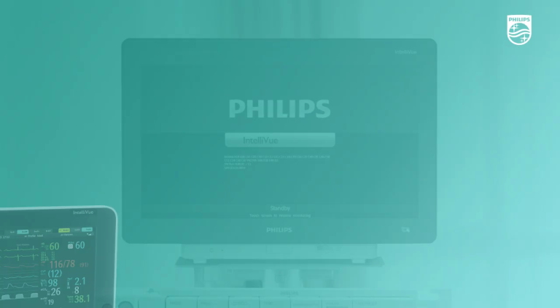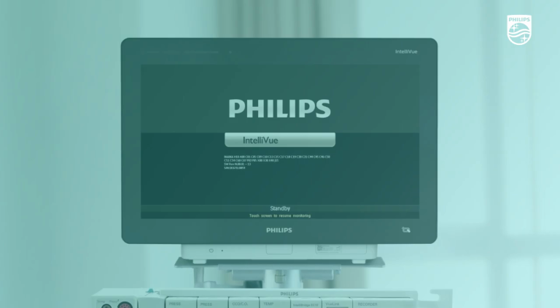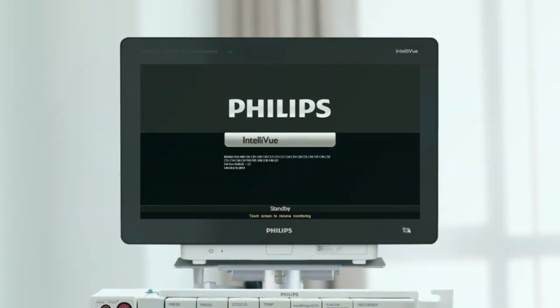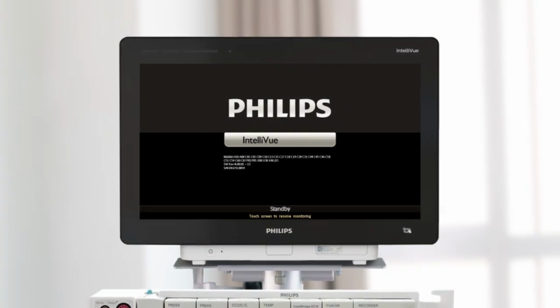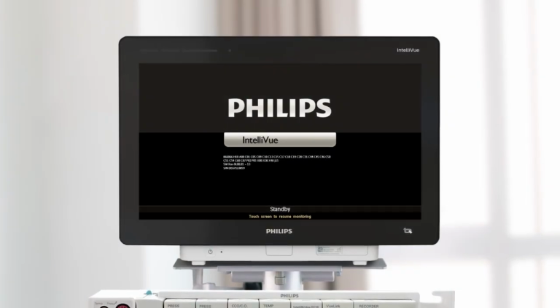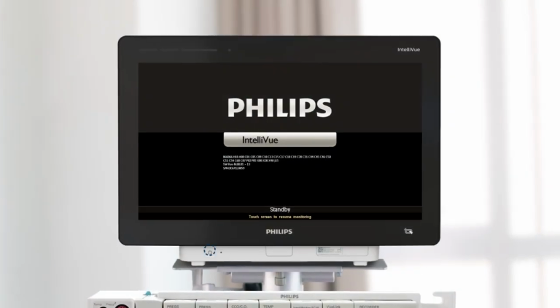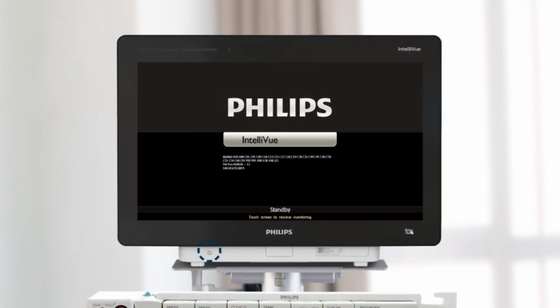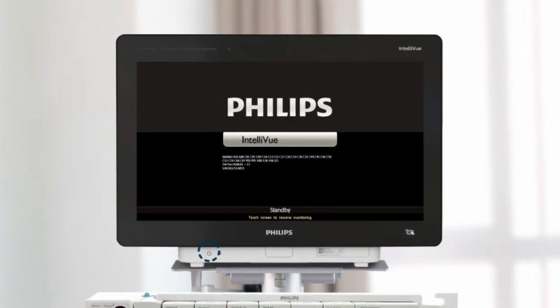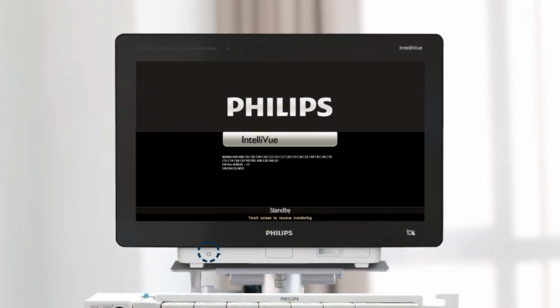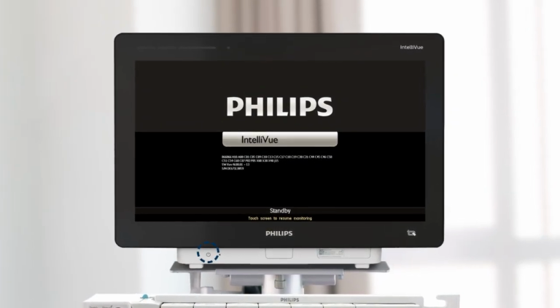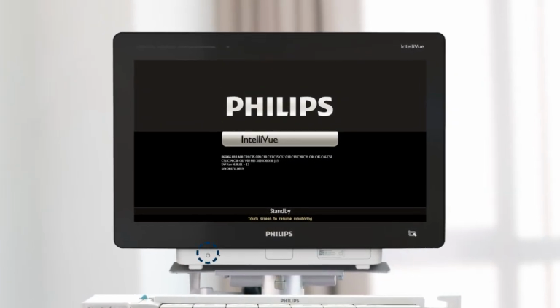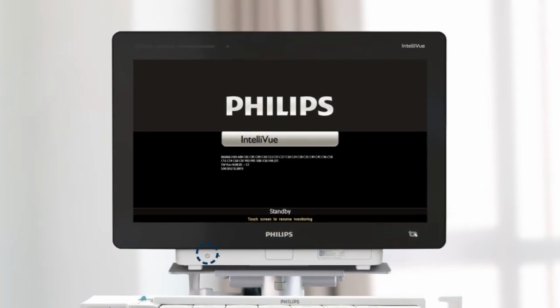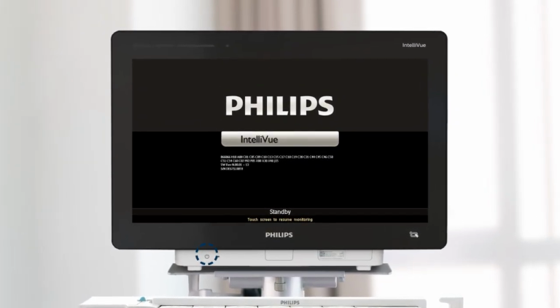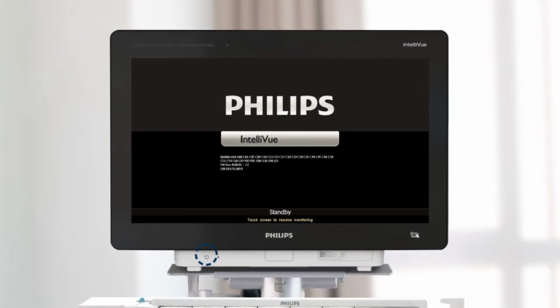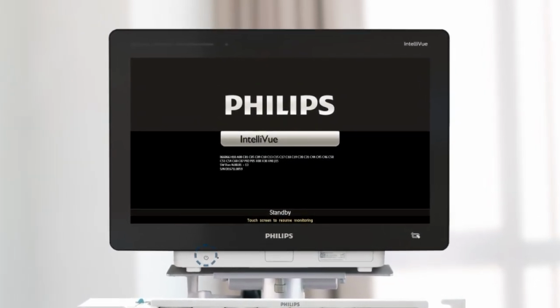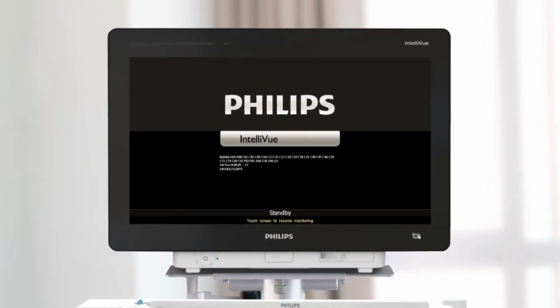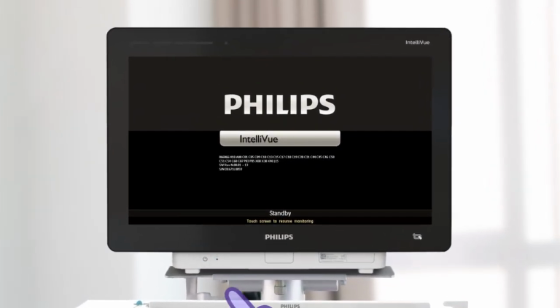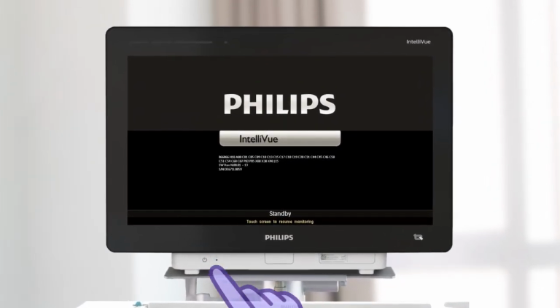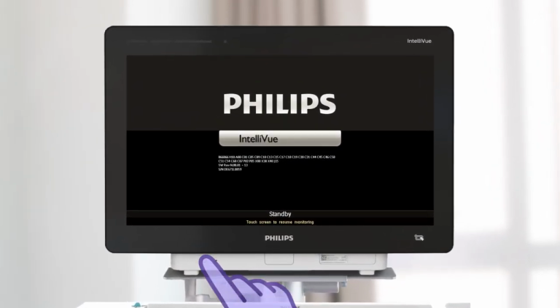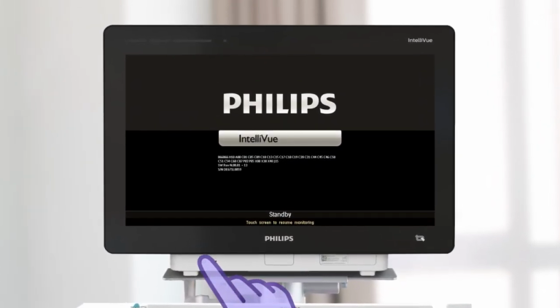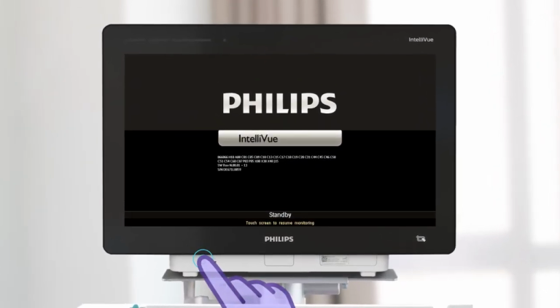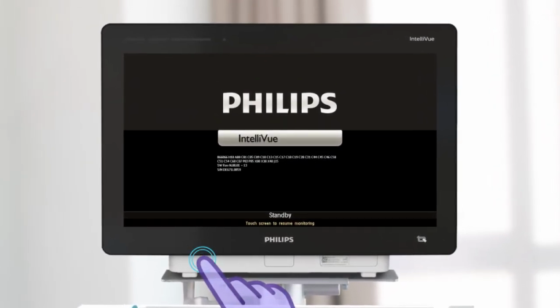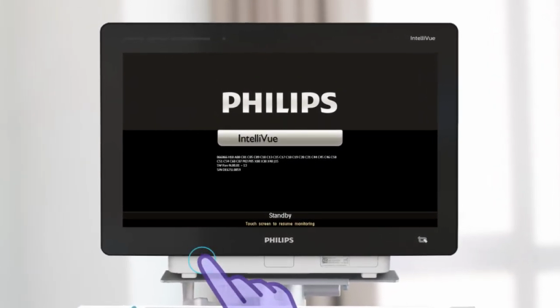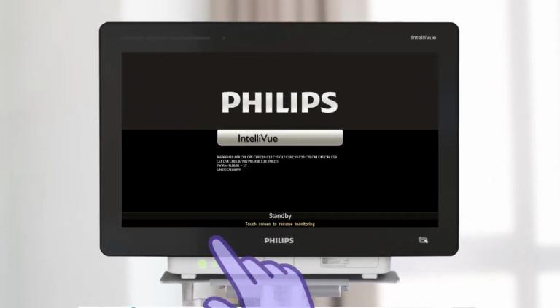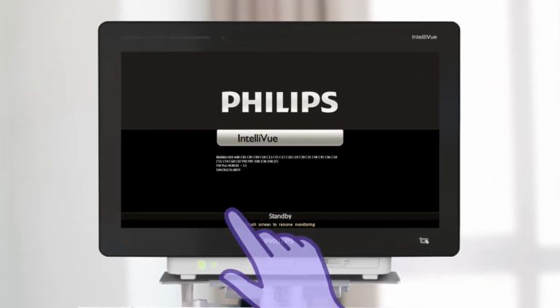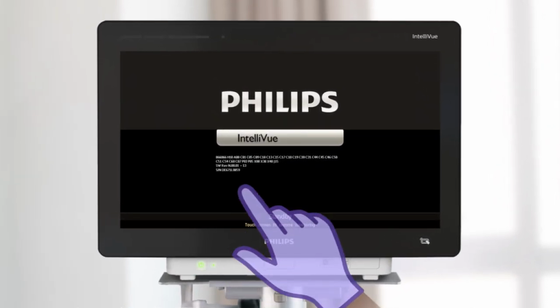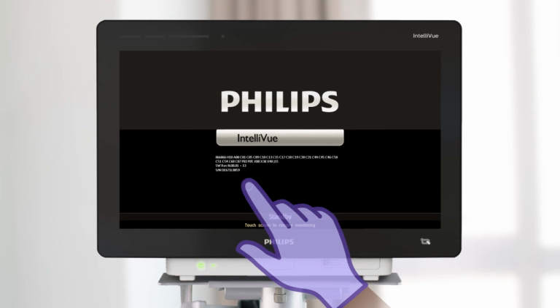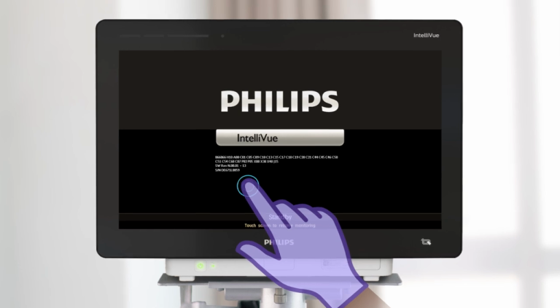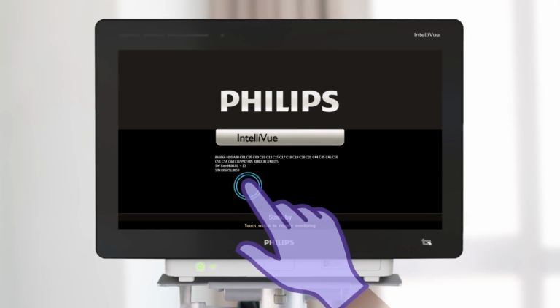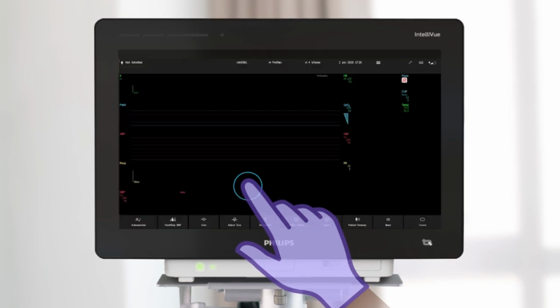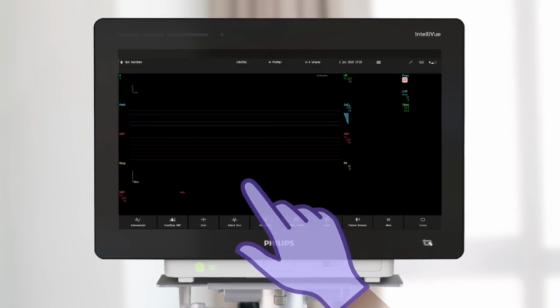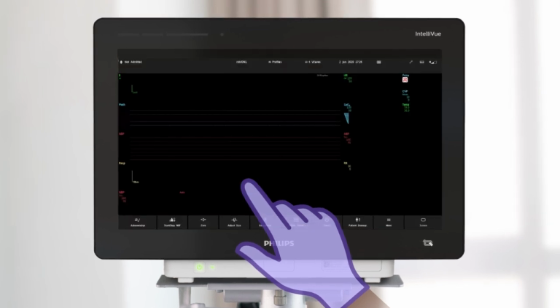To begin, press the power button to turn the monitor on, or touch the screen if the monitor is in standby mode.